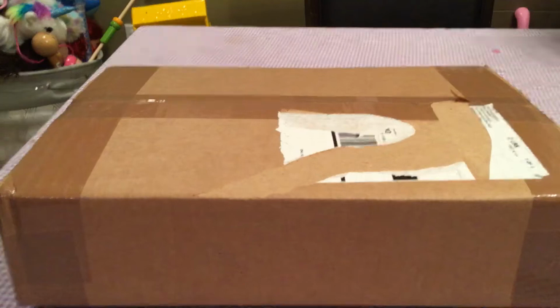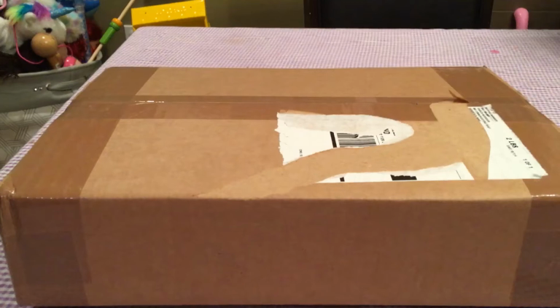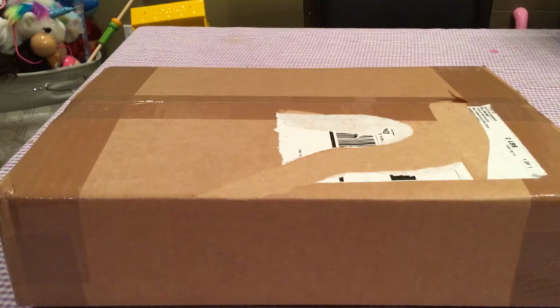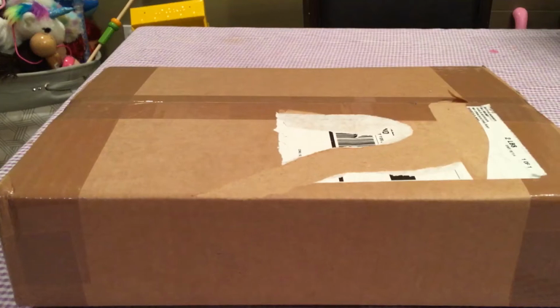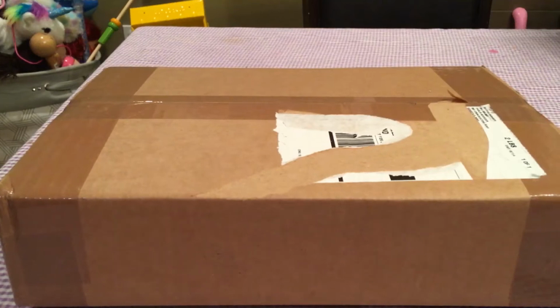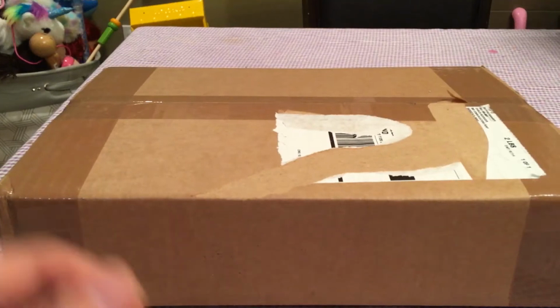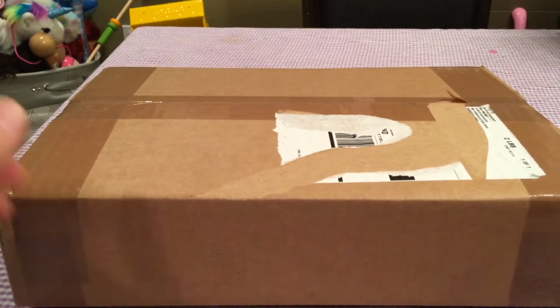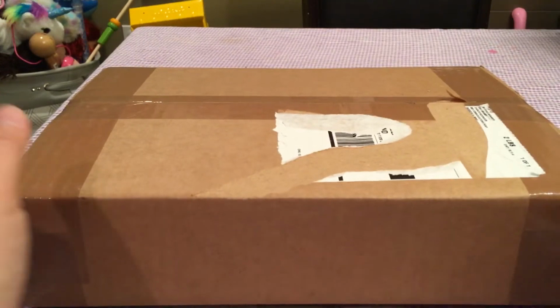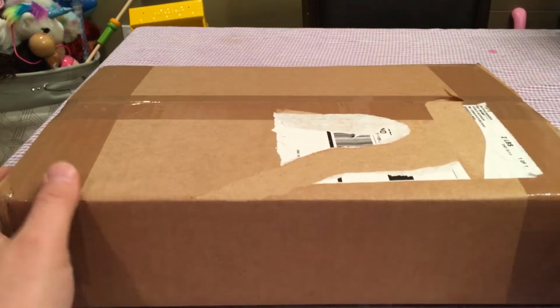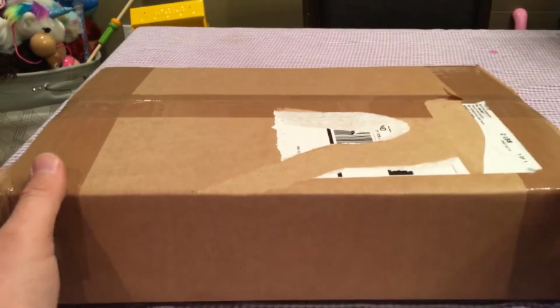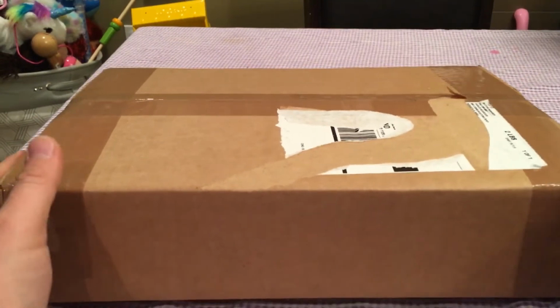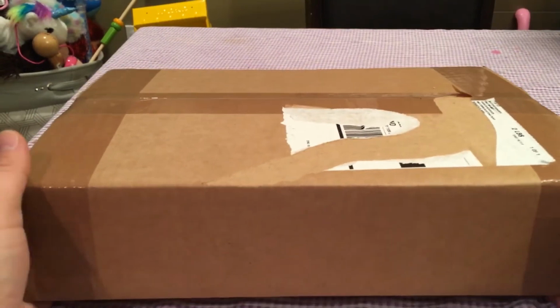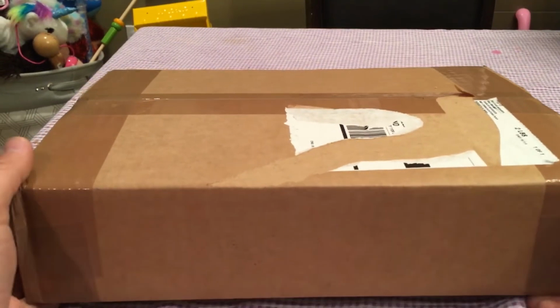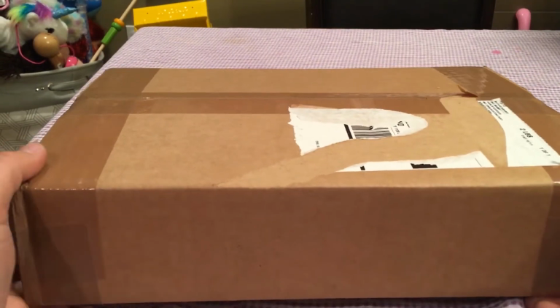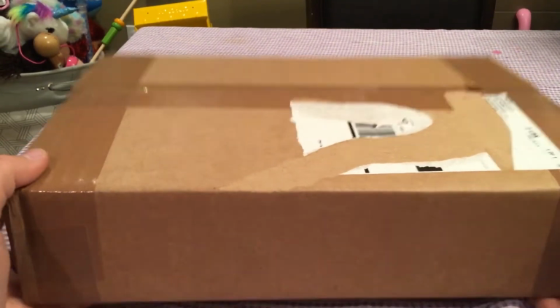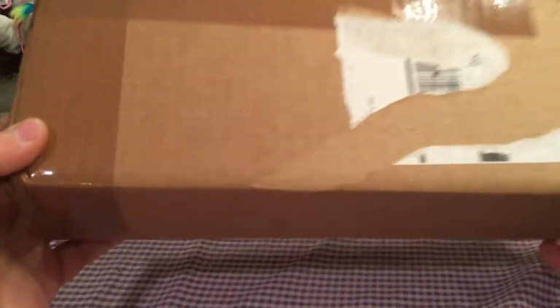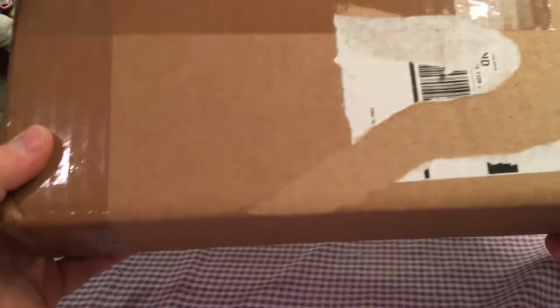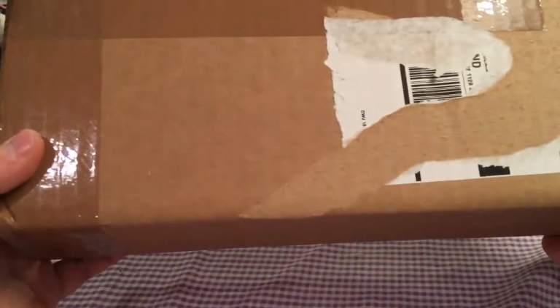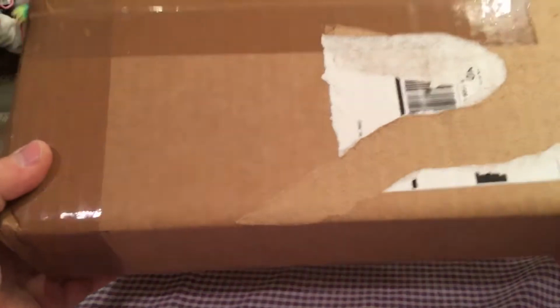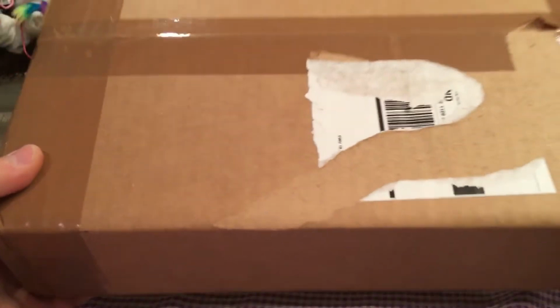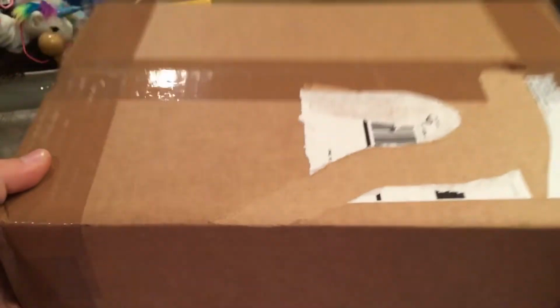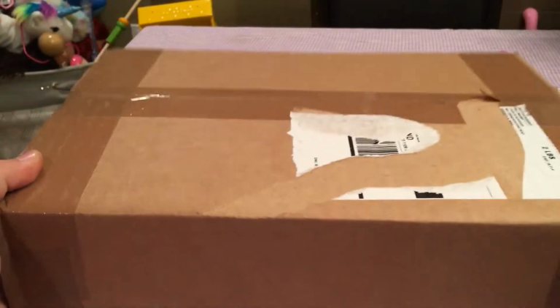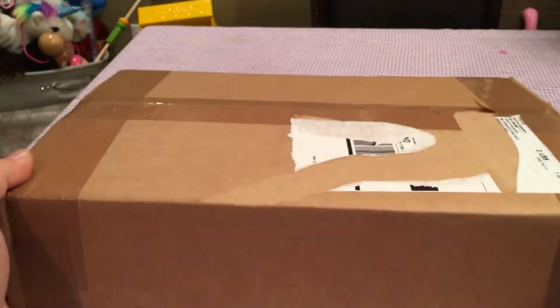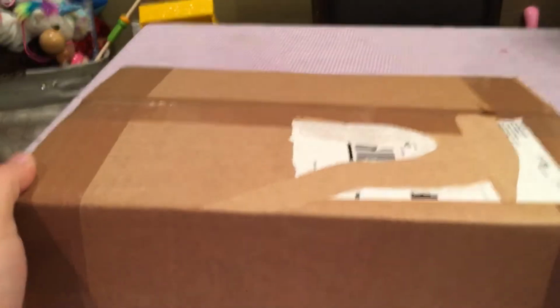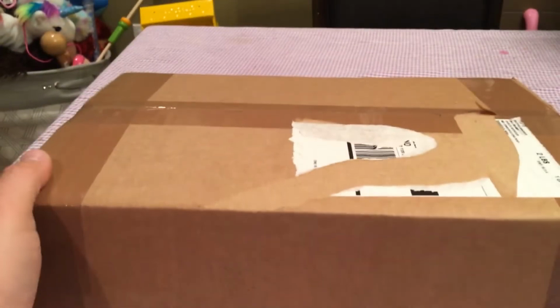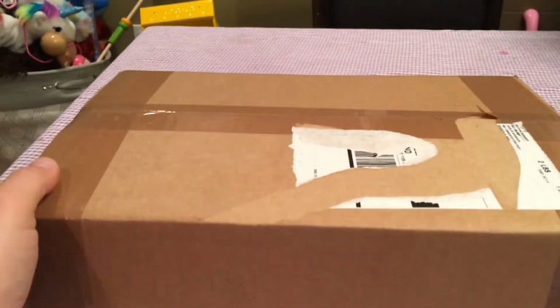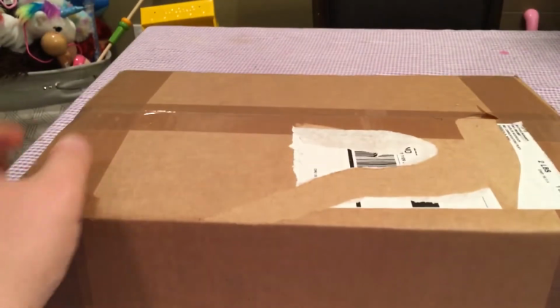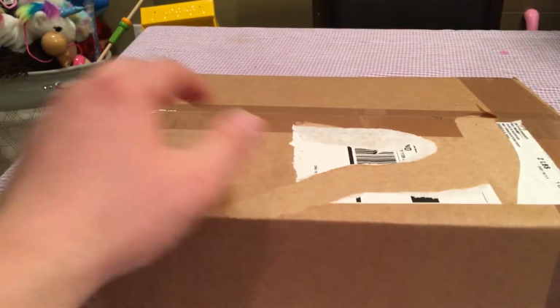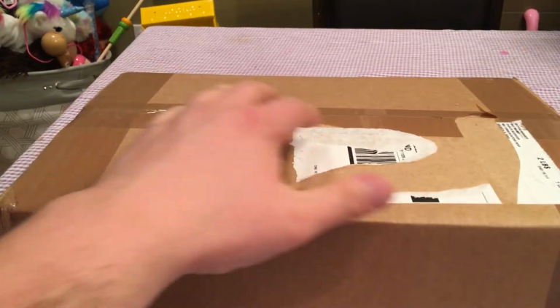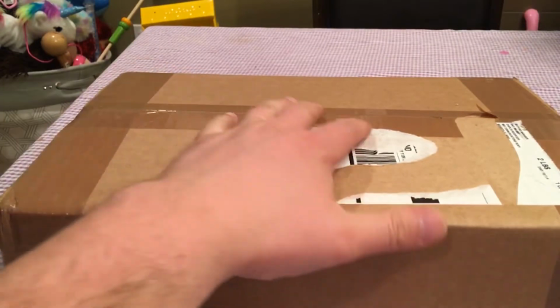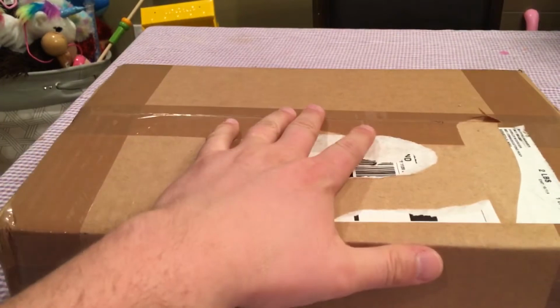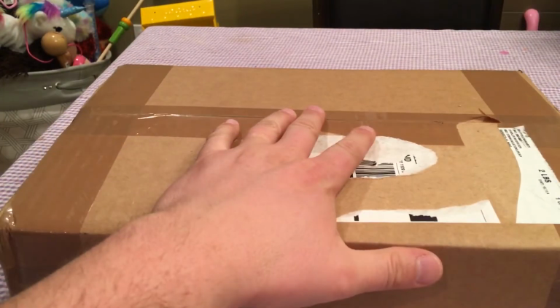Hello comic book fans, StatueHunter75 here with a little mail call for you, so let's see what we got here.